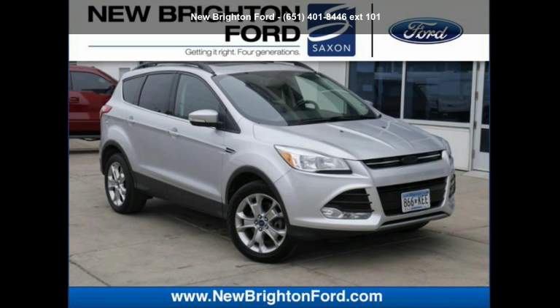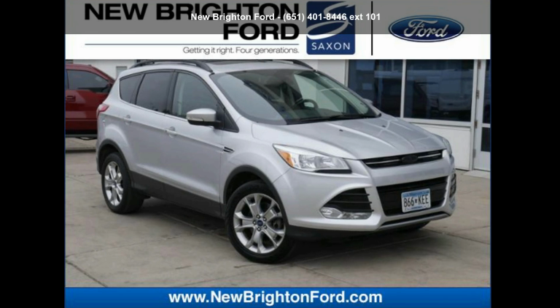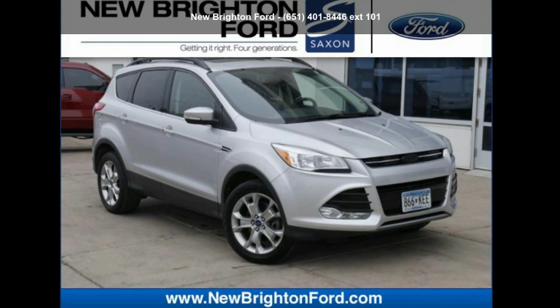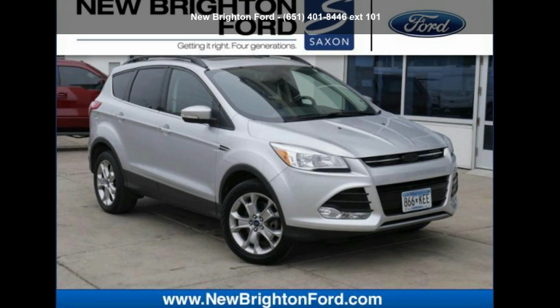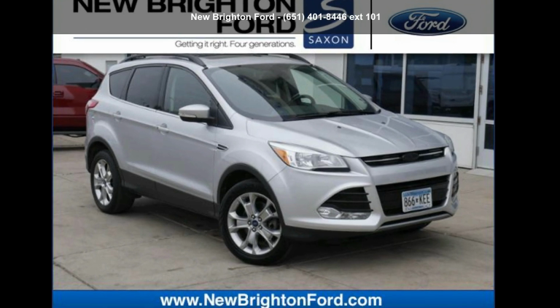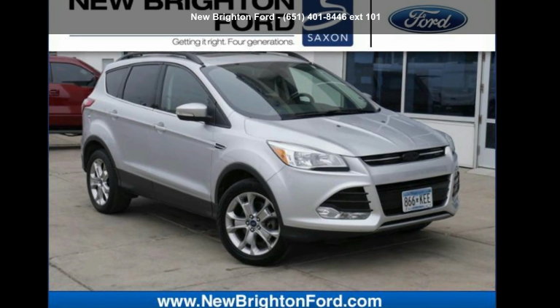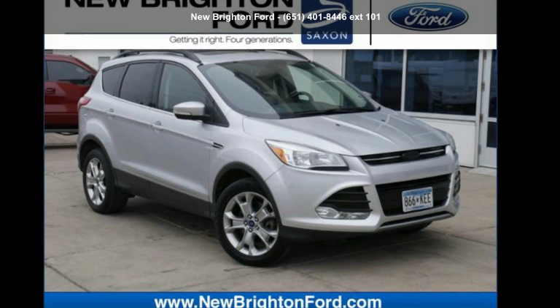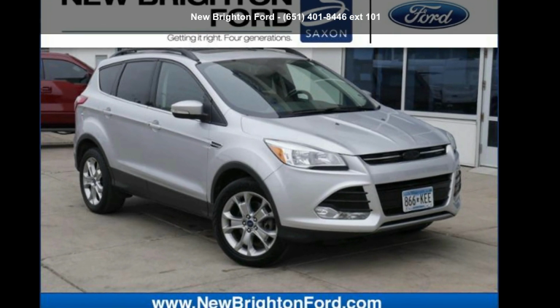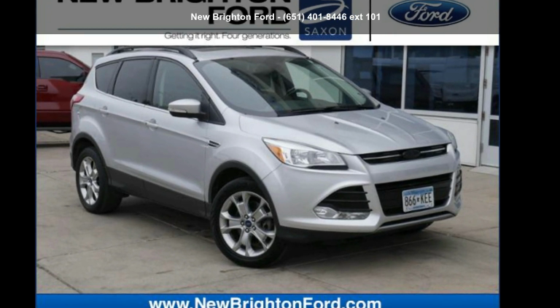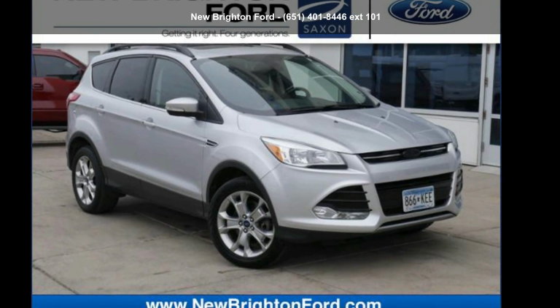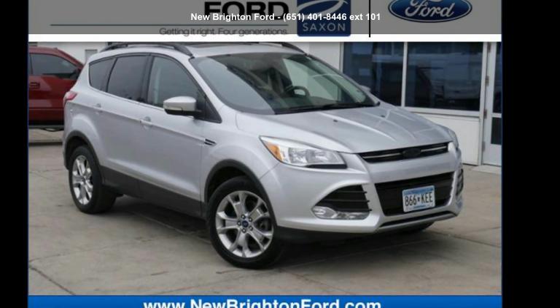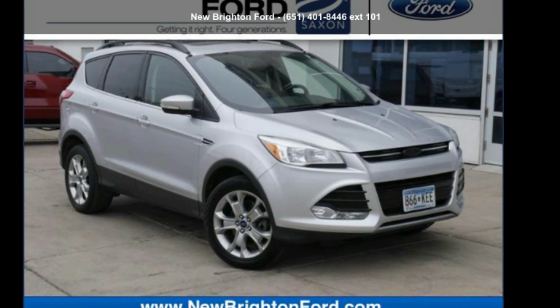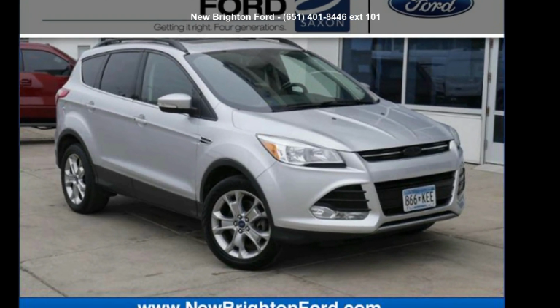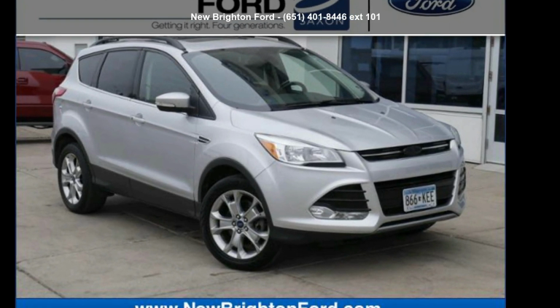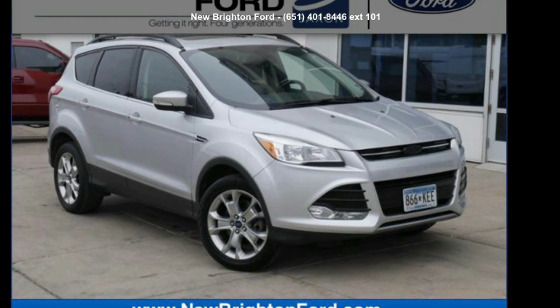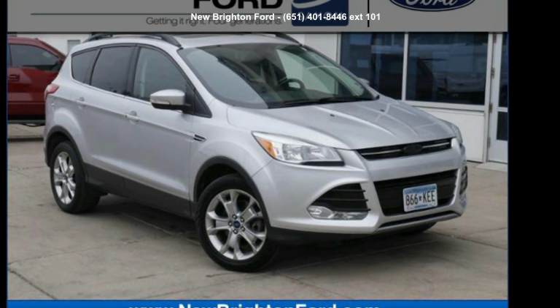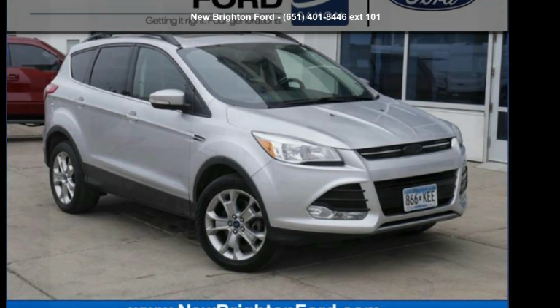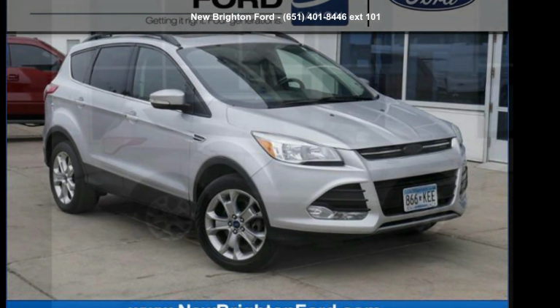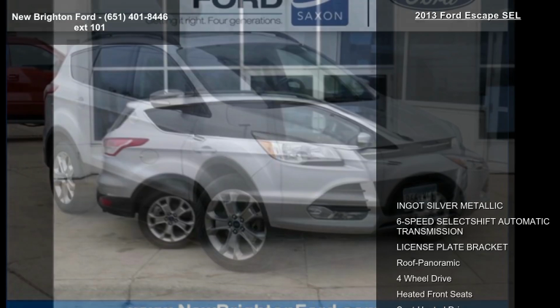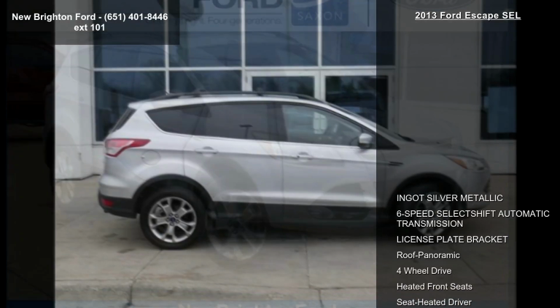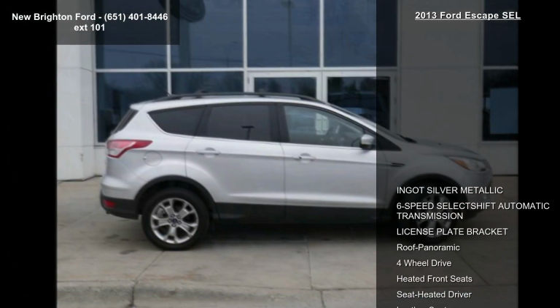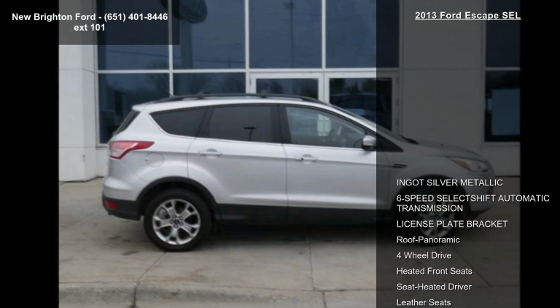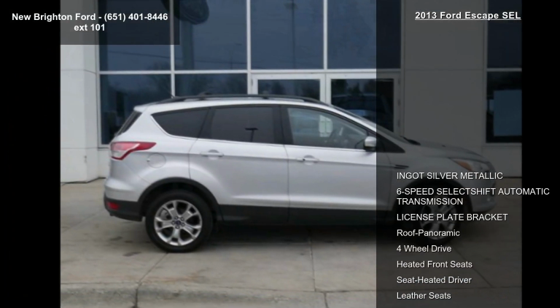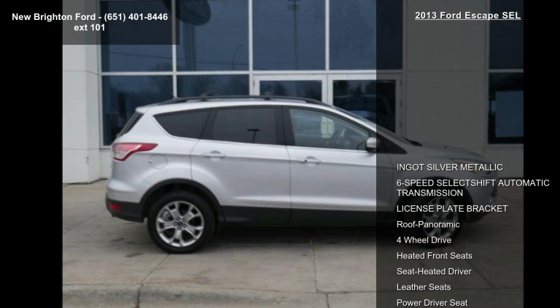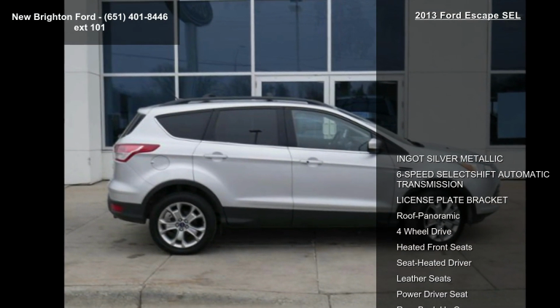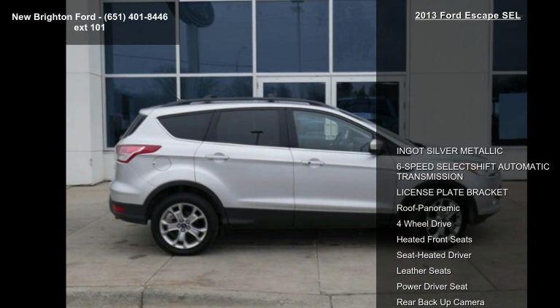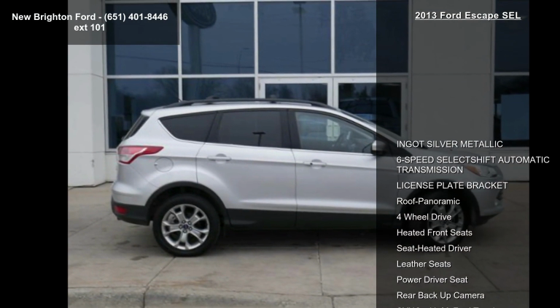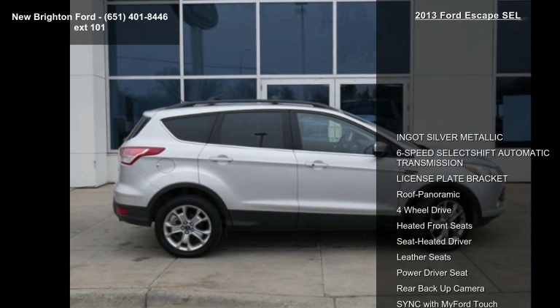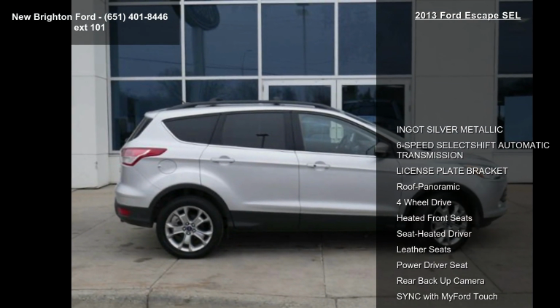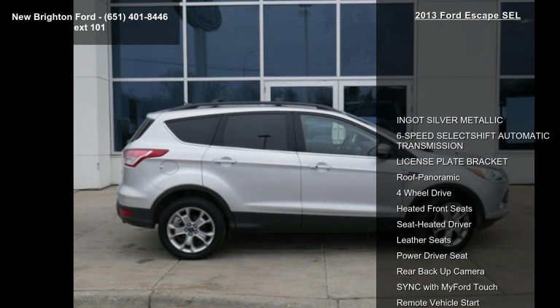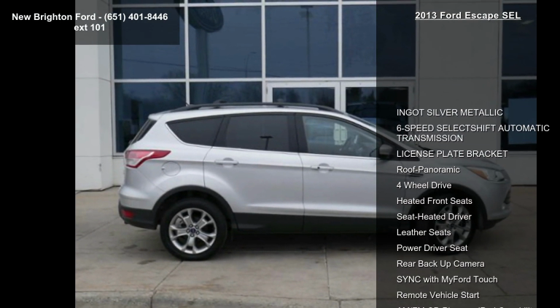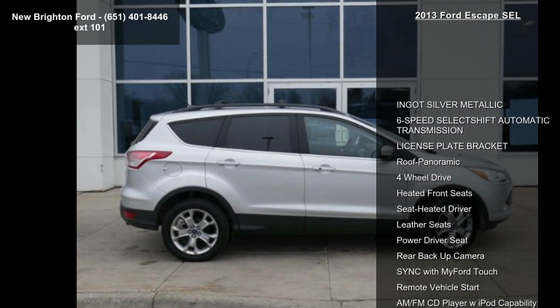Check out this Ford 2013 Escape SEL. If you are looking for an automobile with great features, look no further.